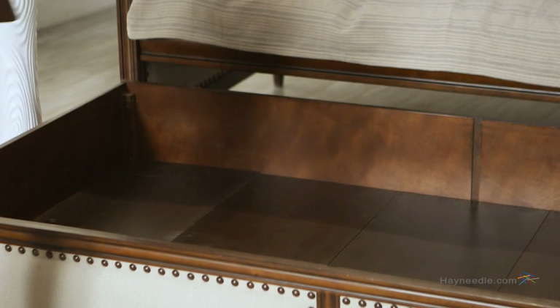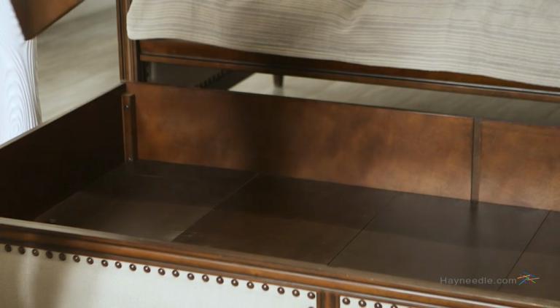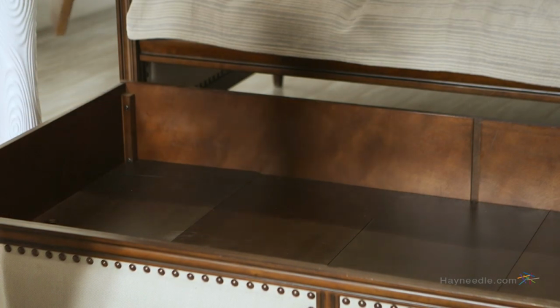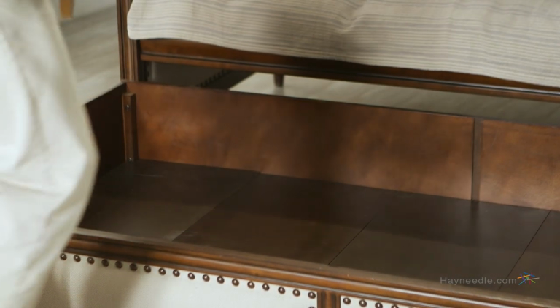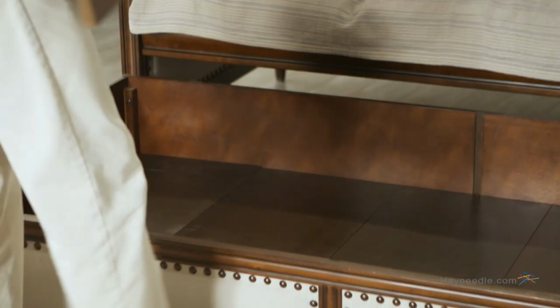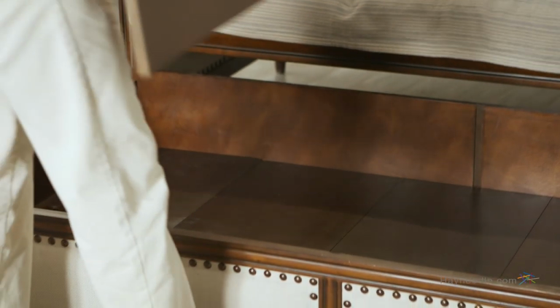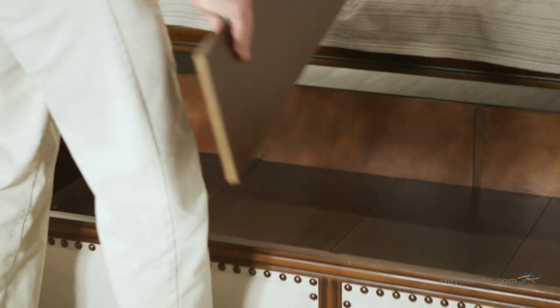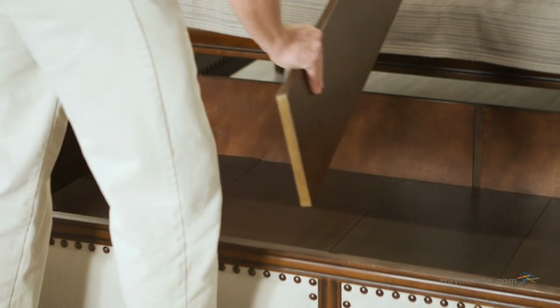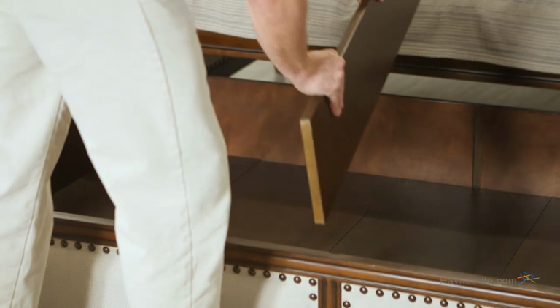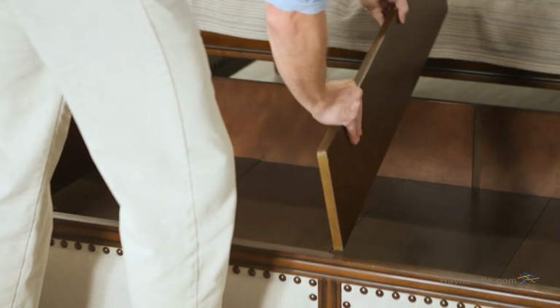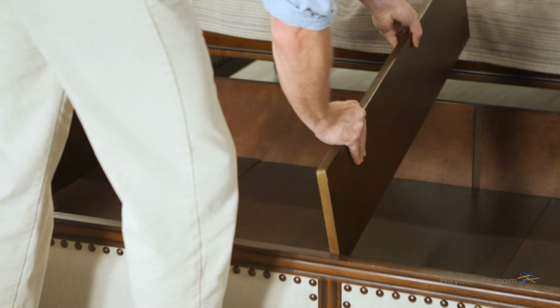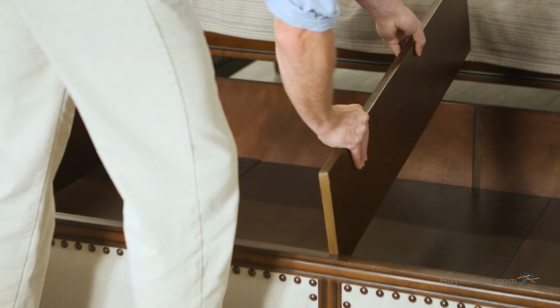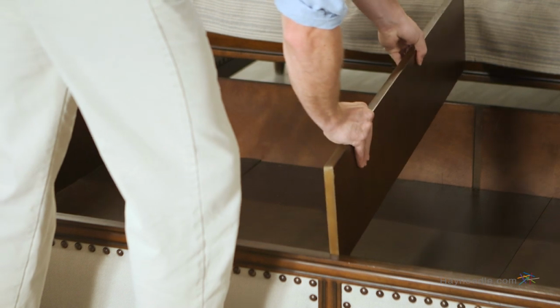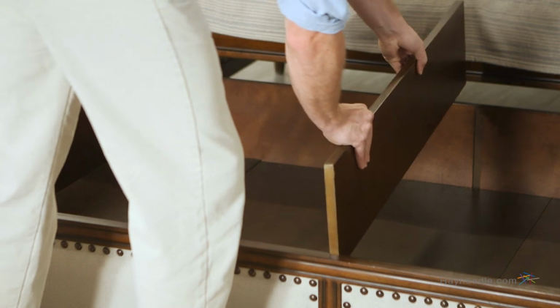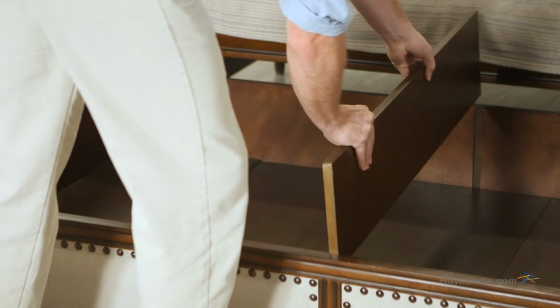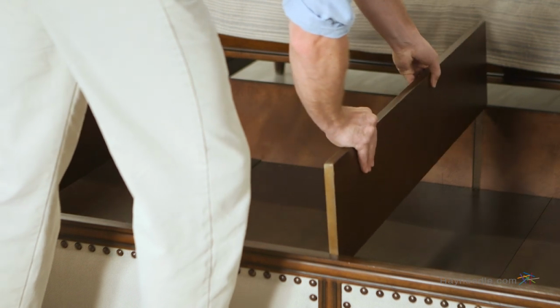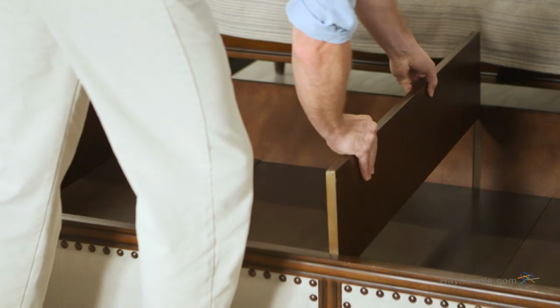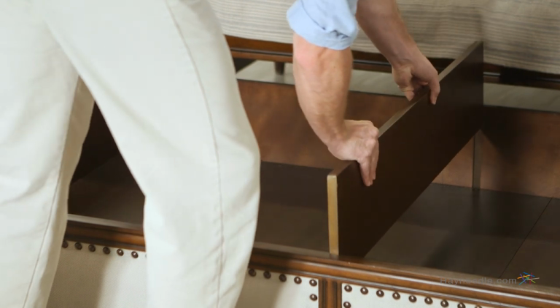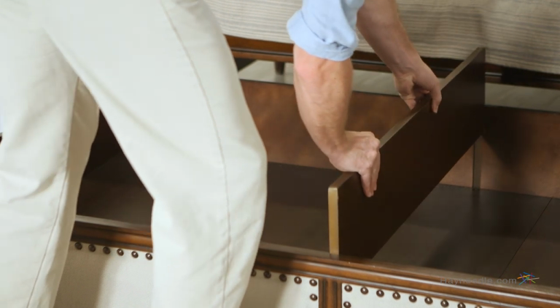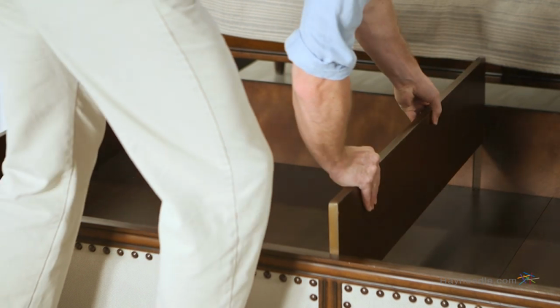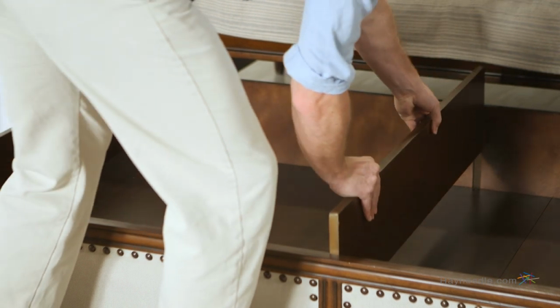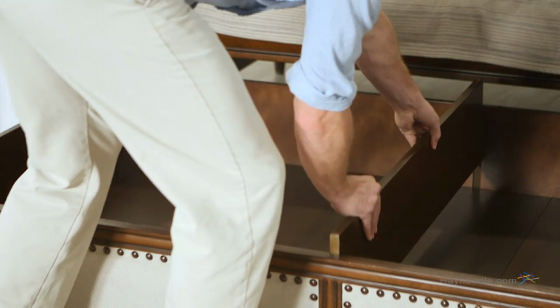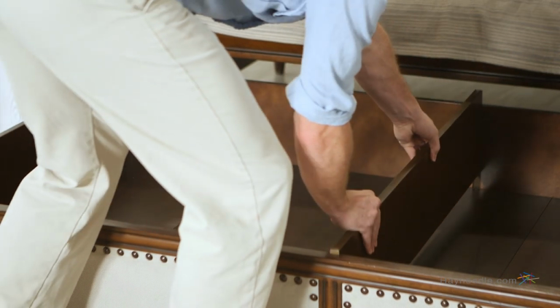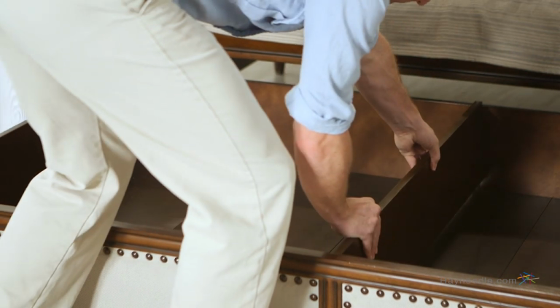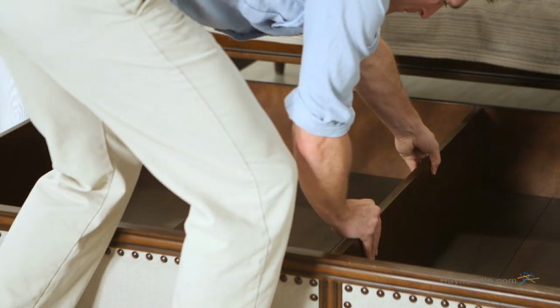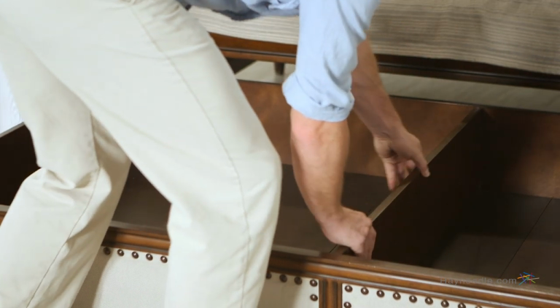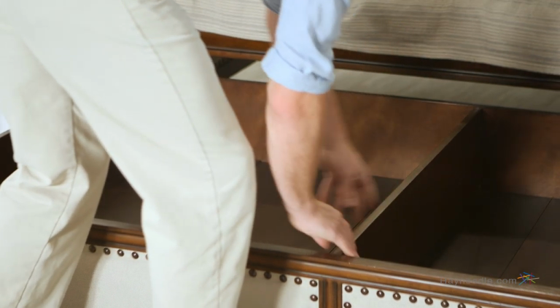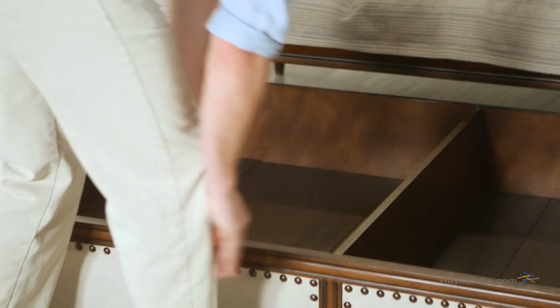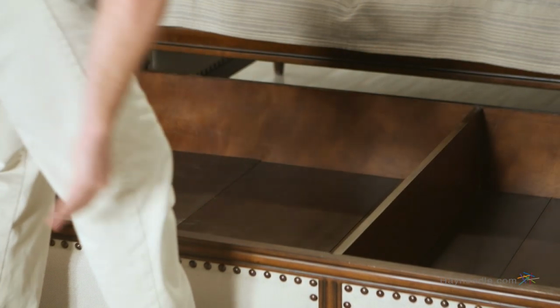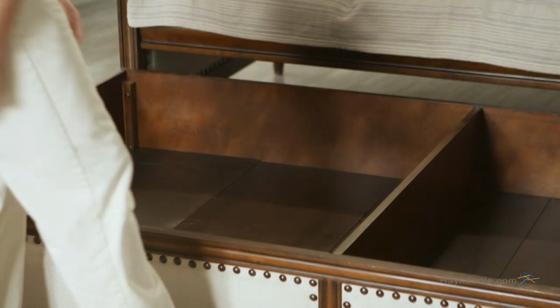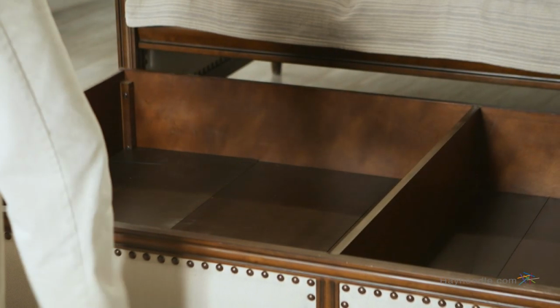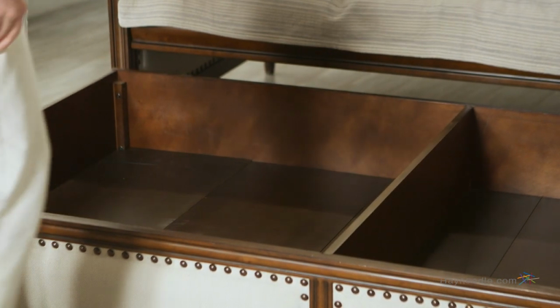No need for the trundle bed? No problem. Use the space instead to store blankets, pillows, or anything else you need stored out of sight.